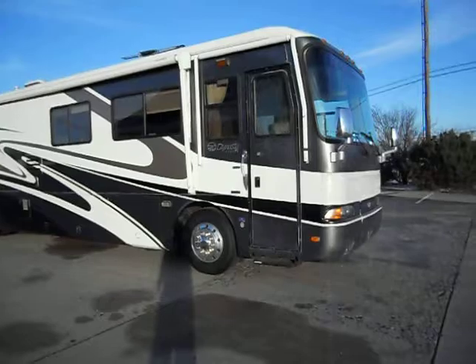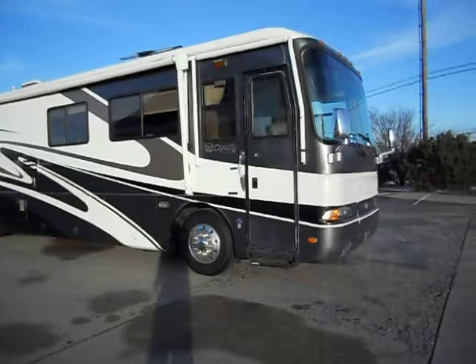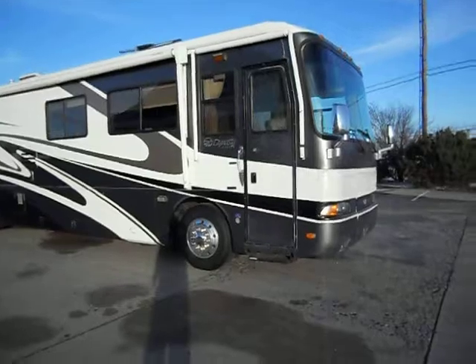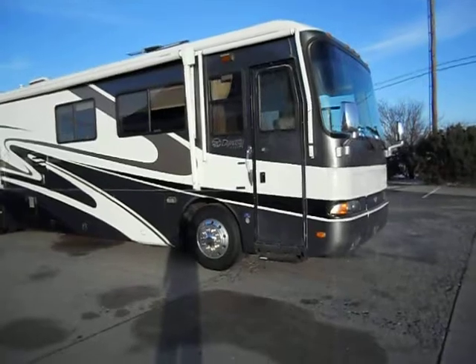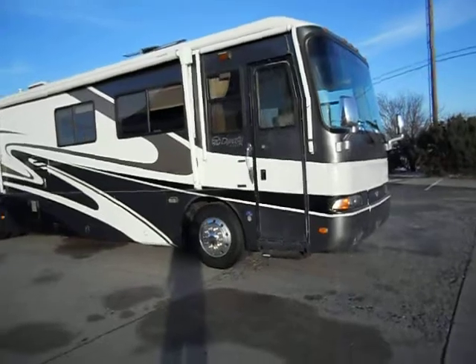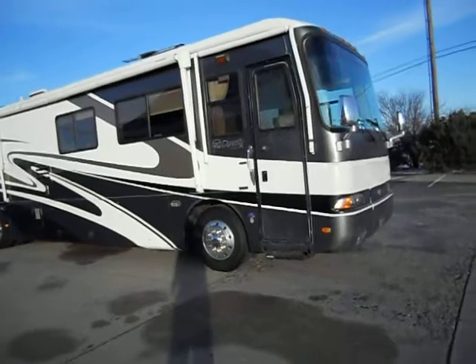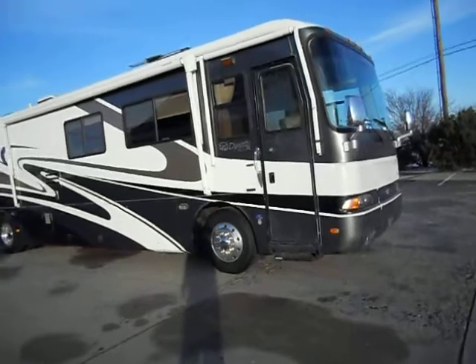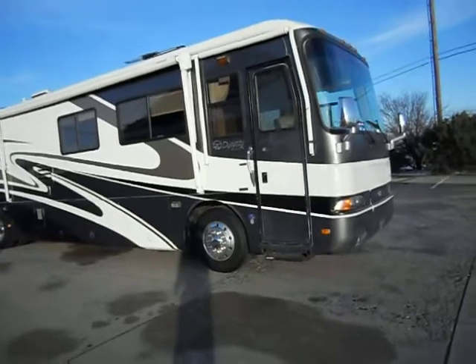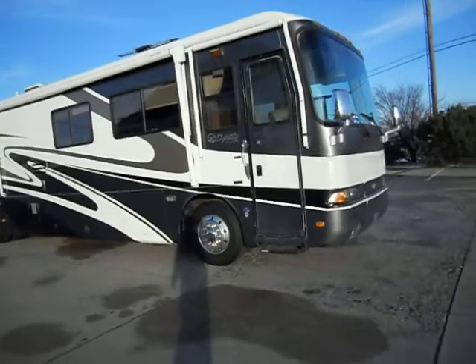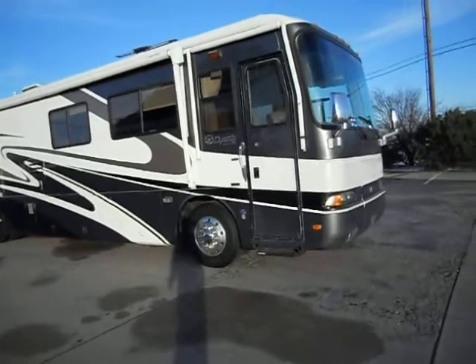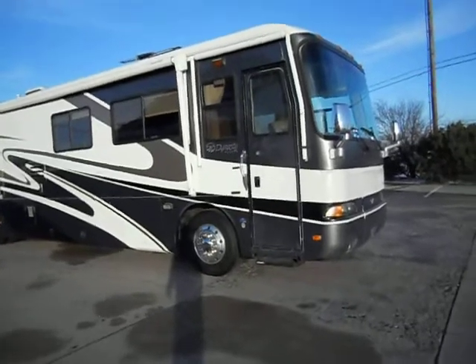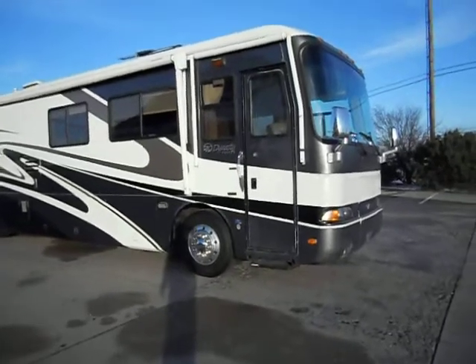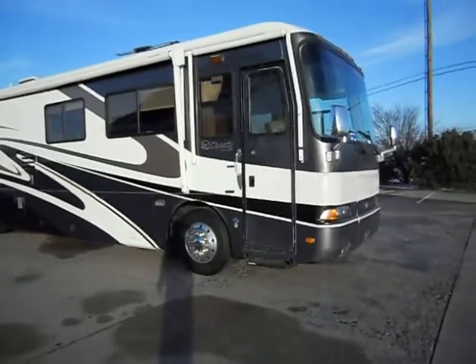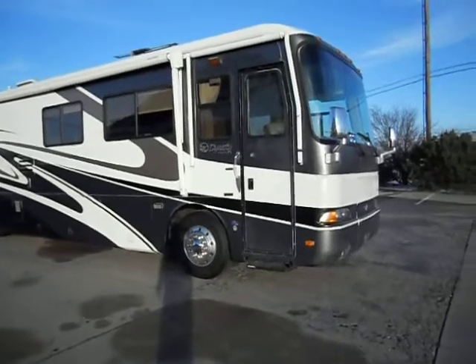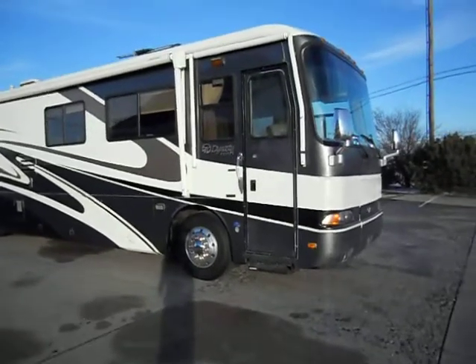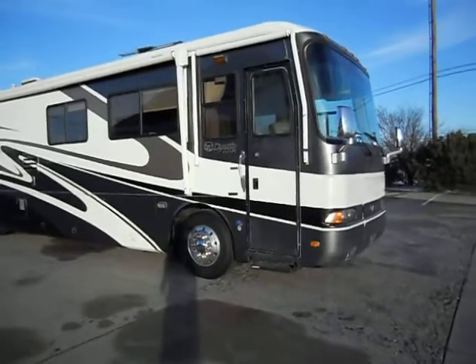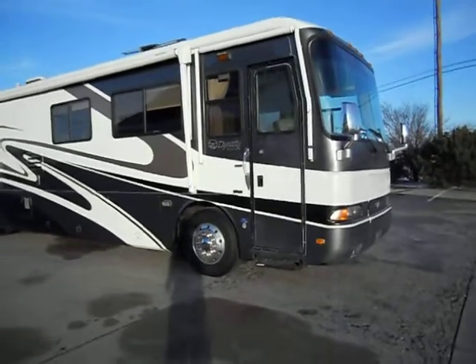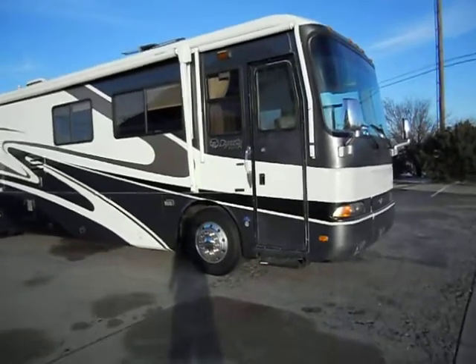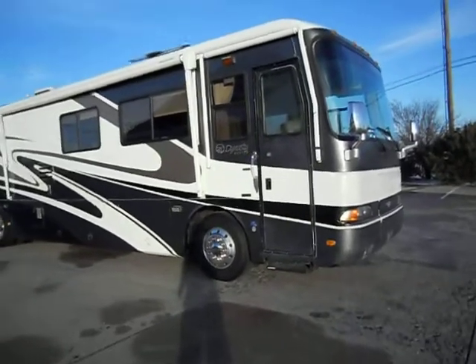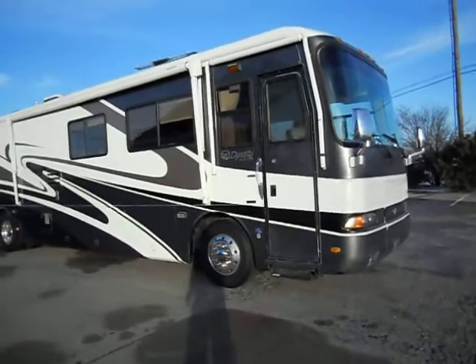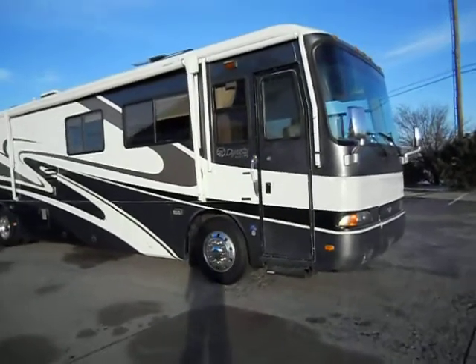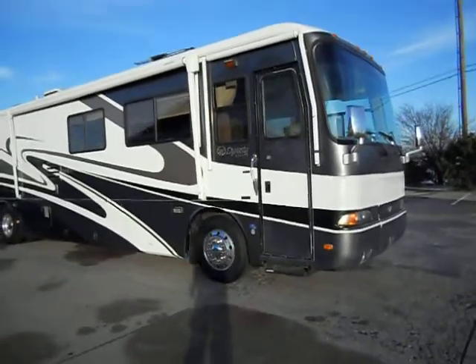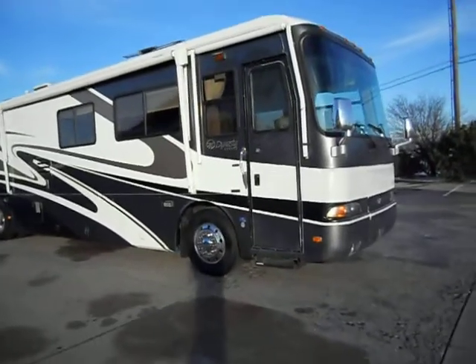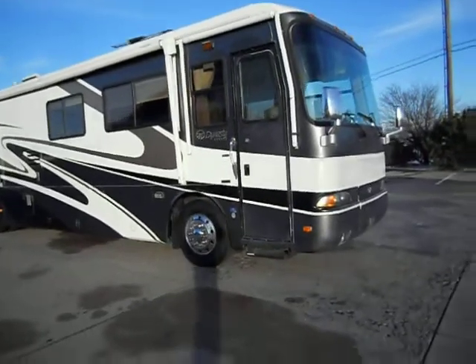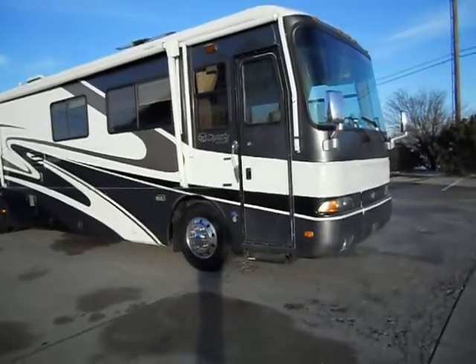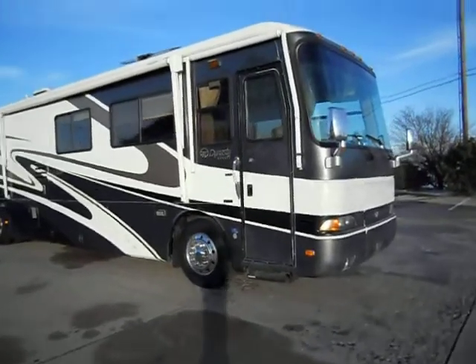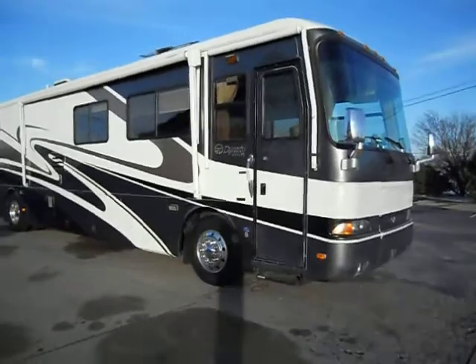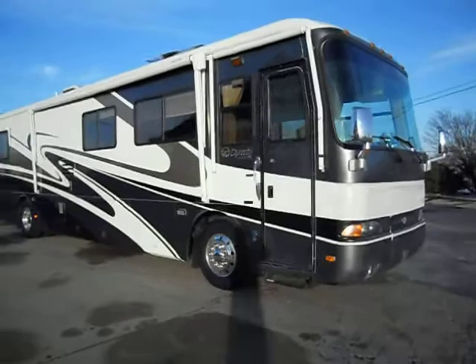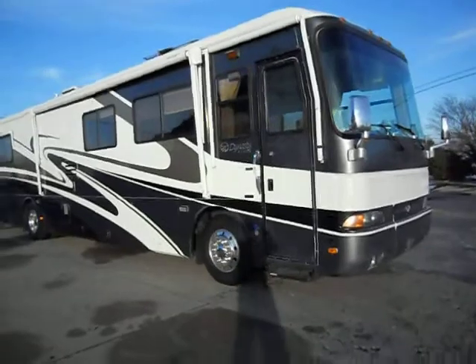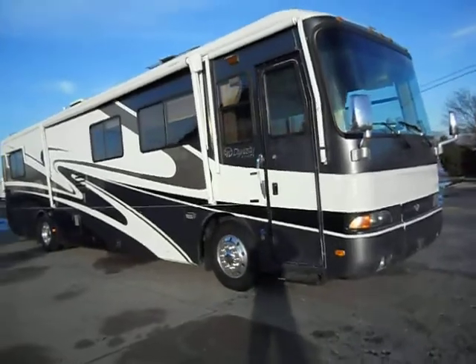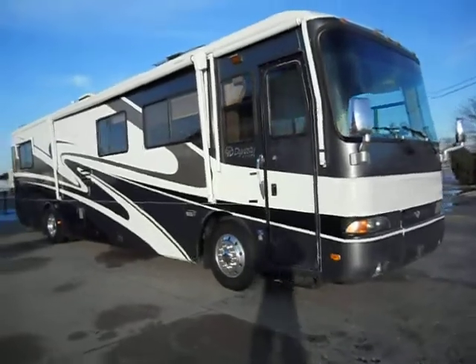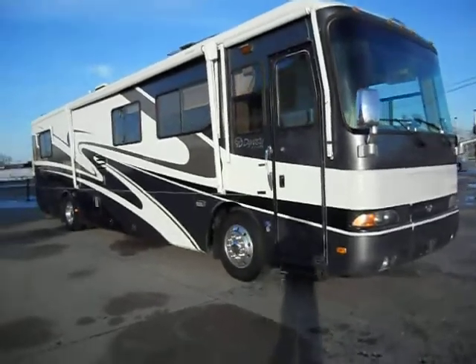Hello, welcome to Zoomers RV. Today's look for bid is a 2001 Monaco Dynasty.